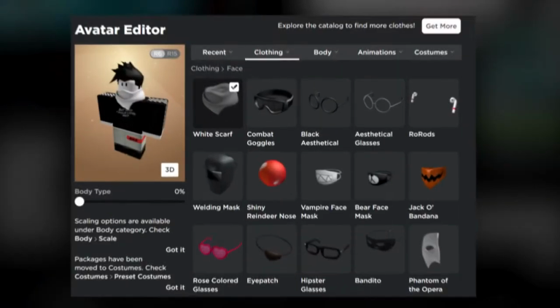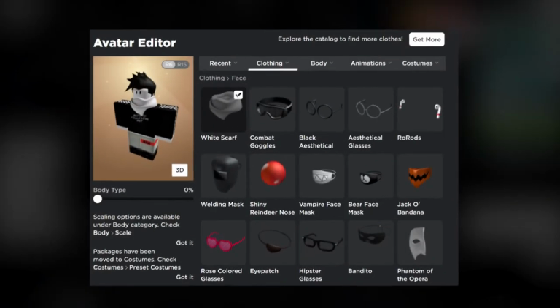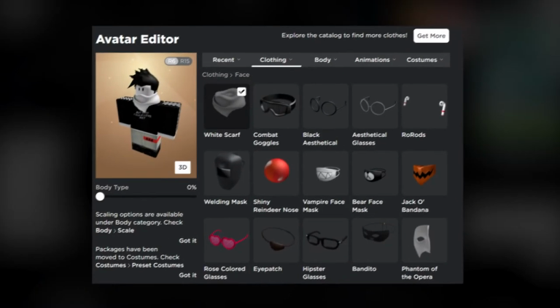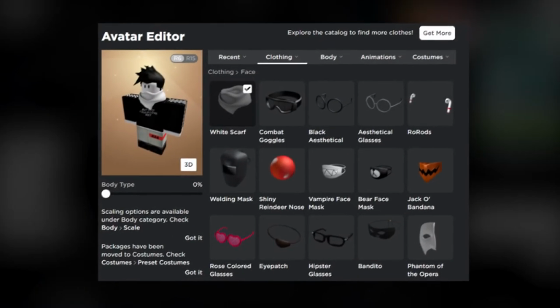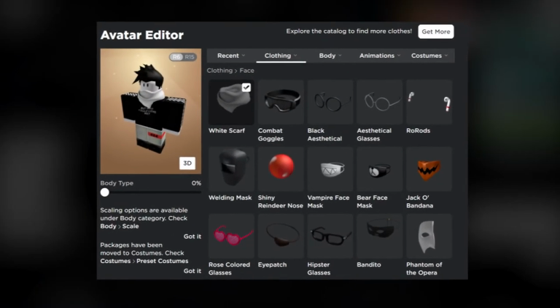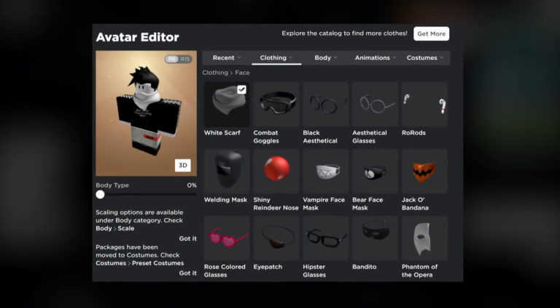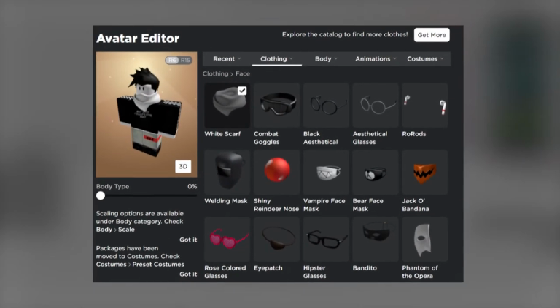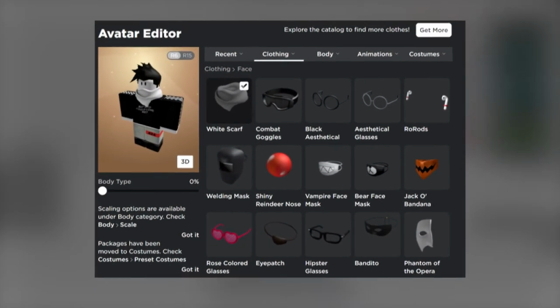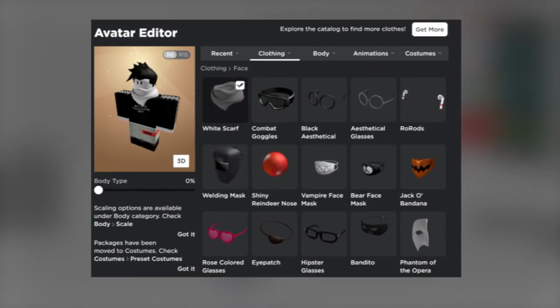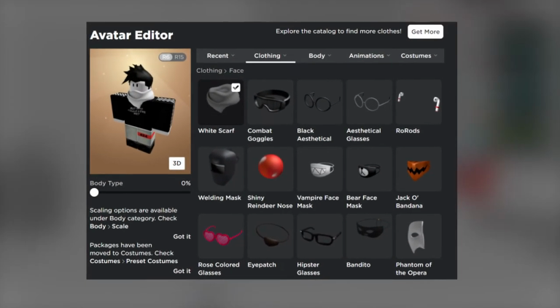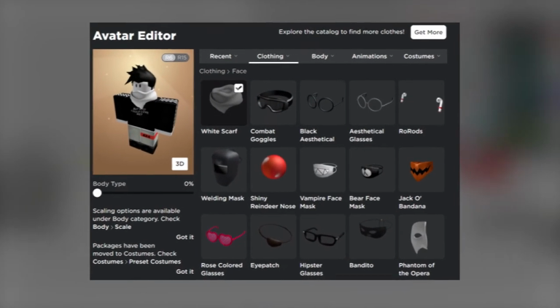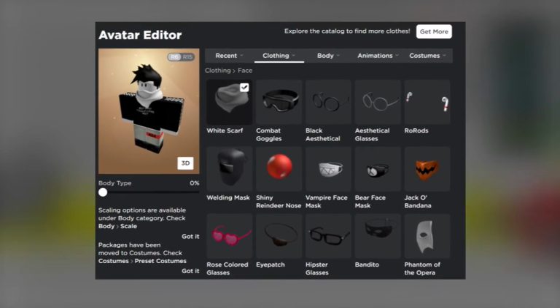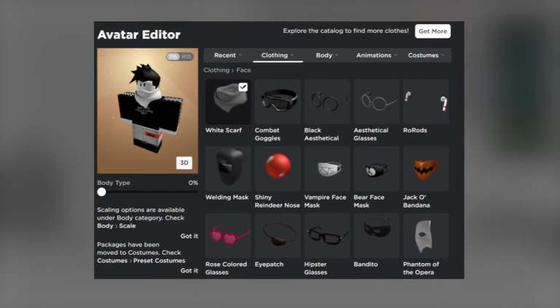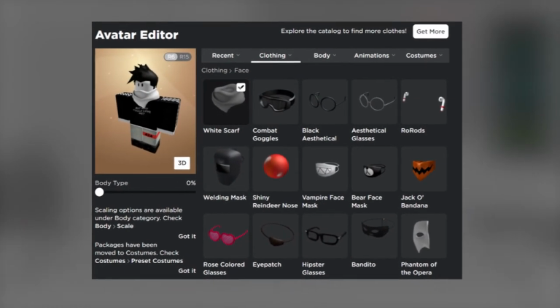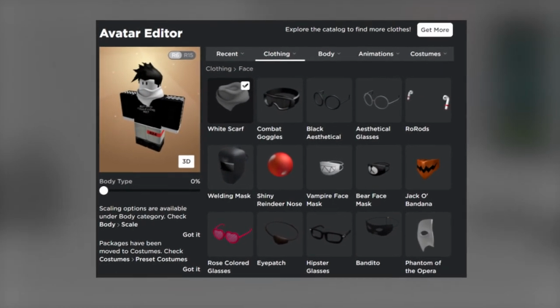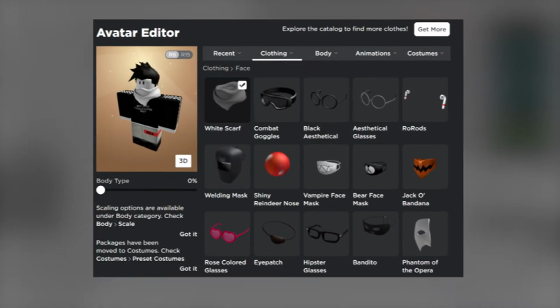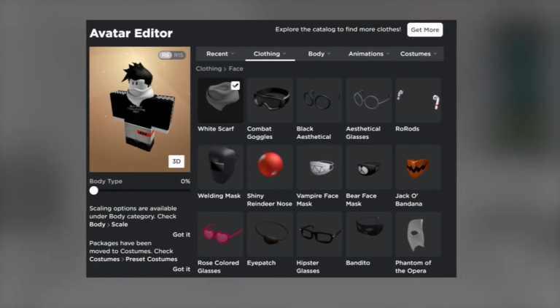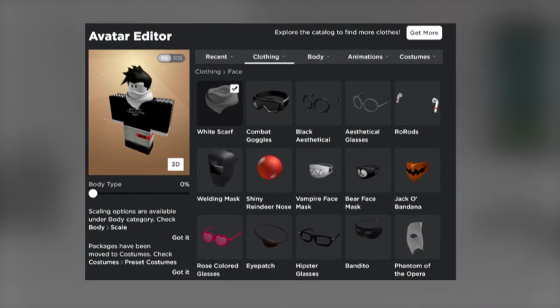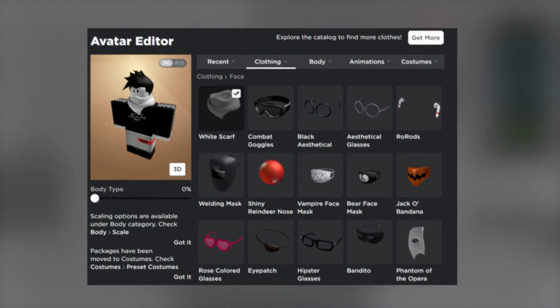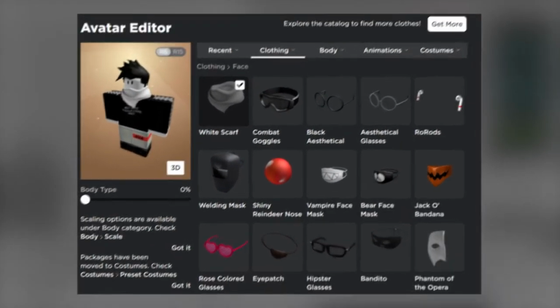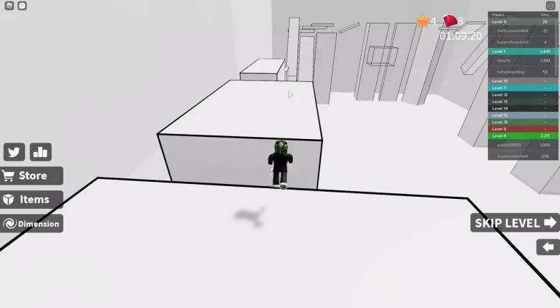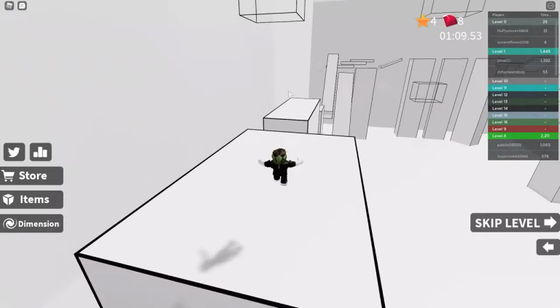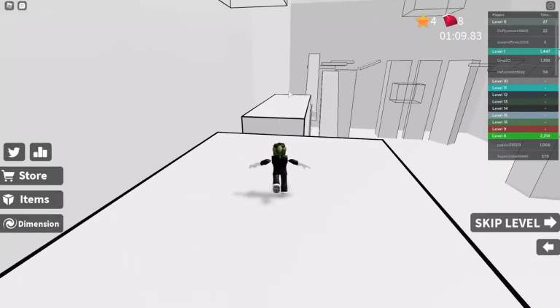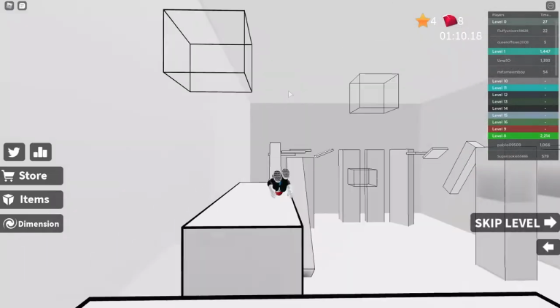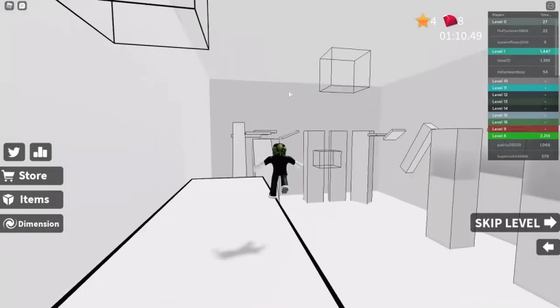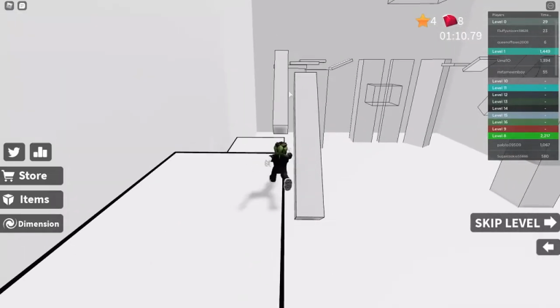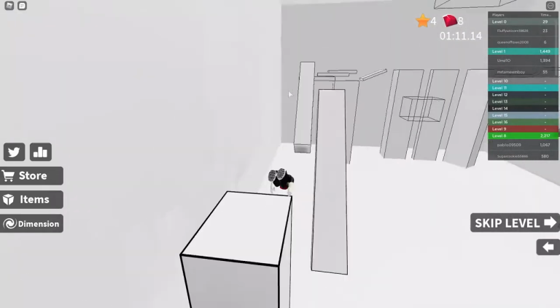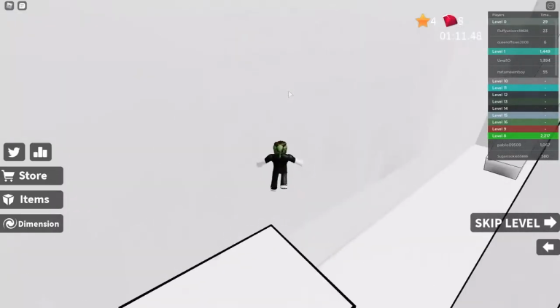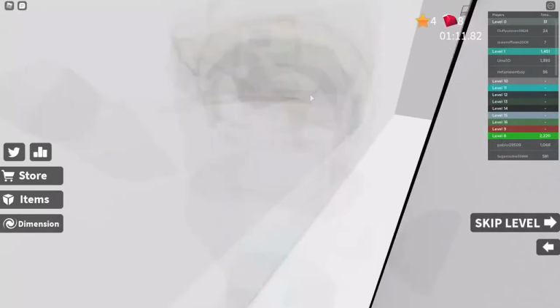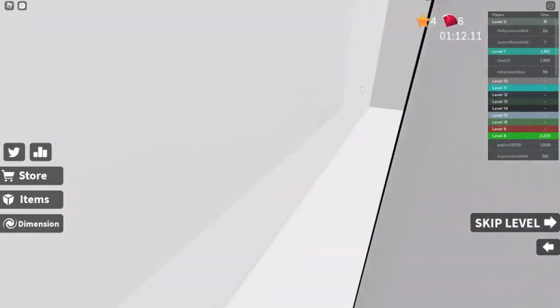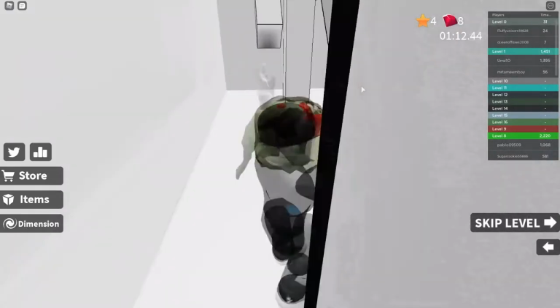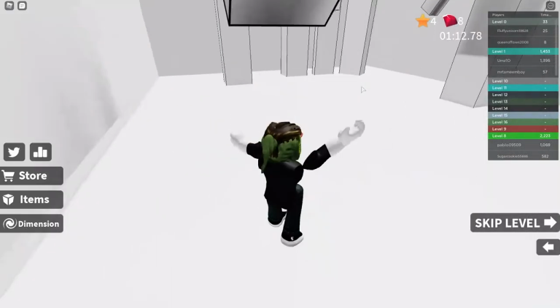Next, if you go into clothing, you'll see a cool backpack there. You'll see some earphones and a hat, and that's all you got from your codes.